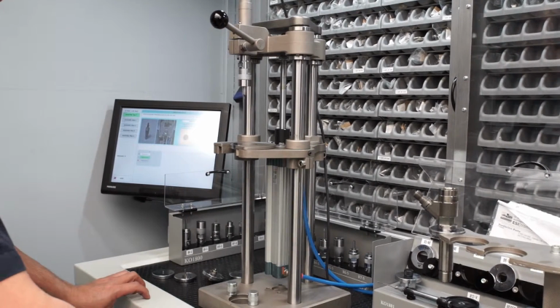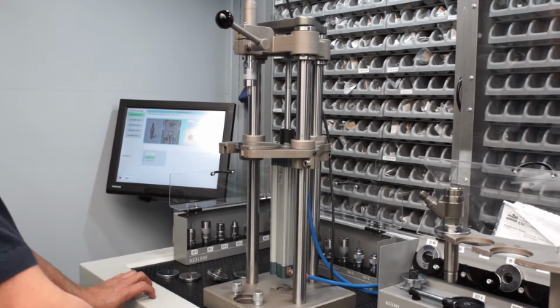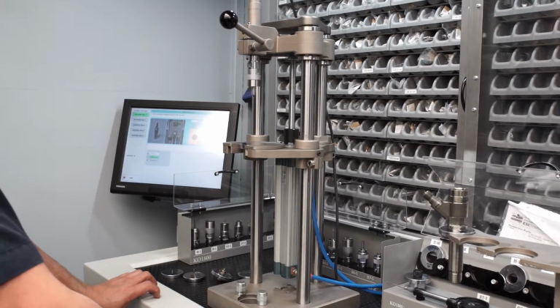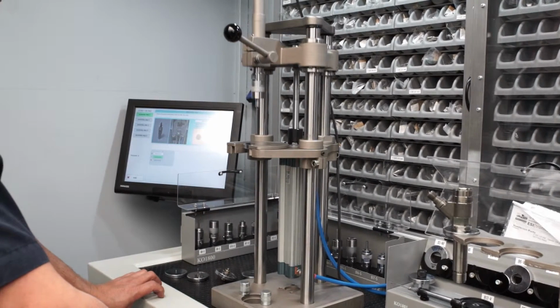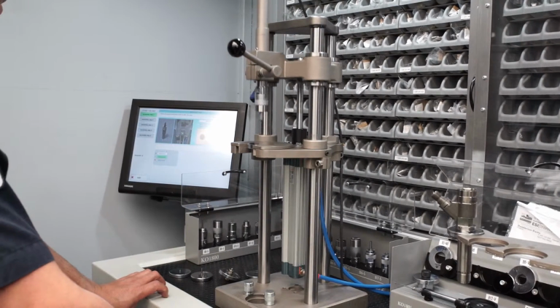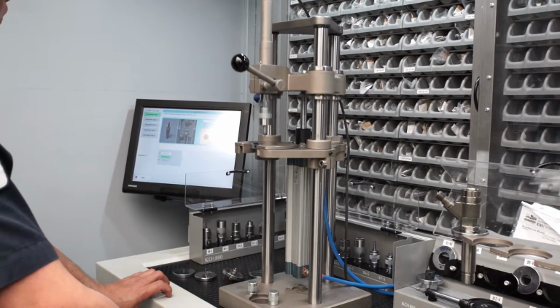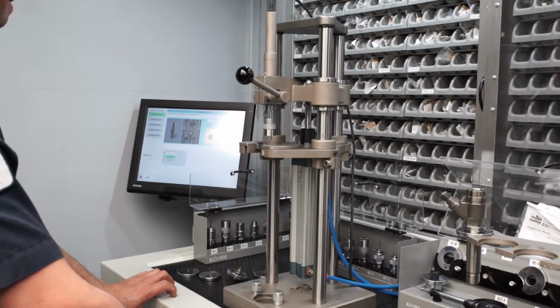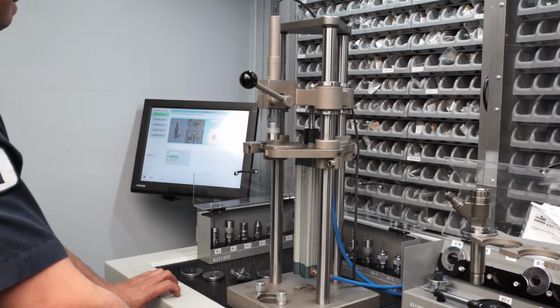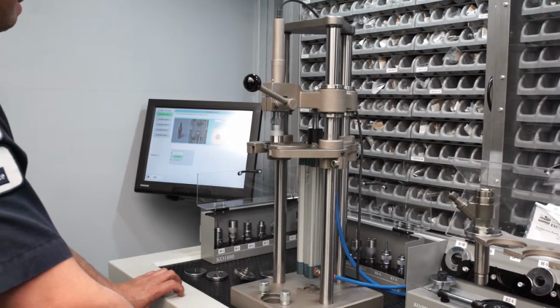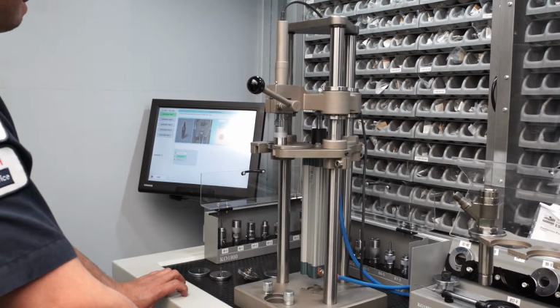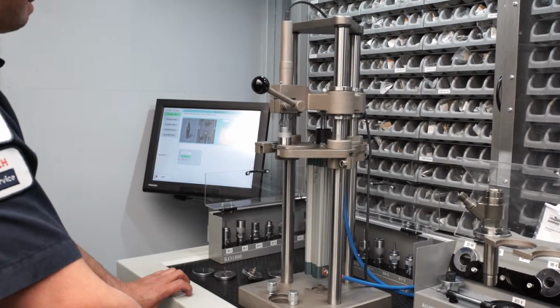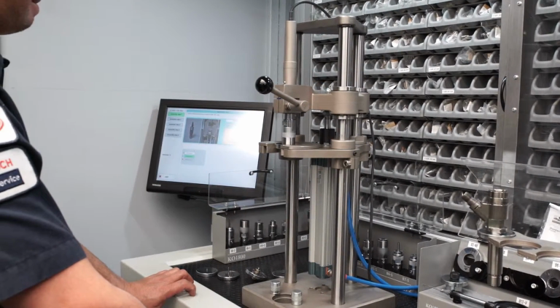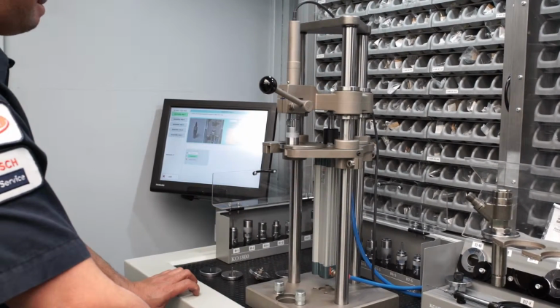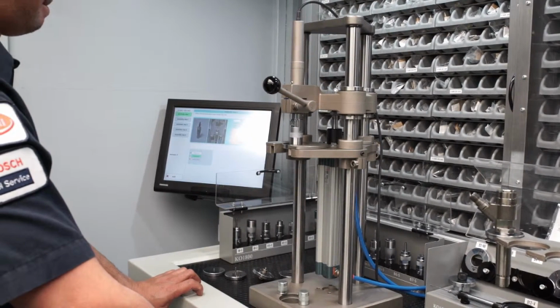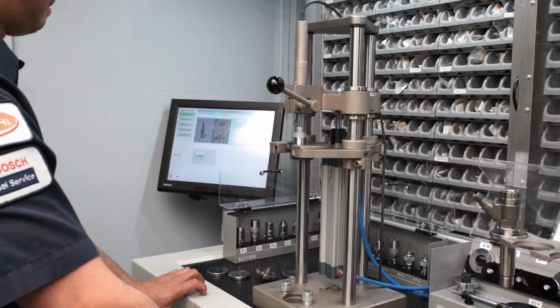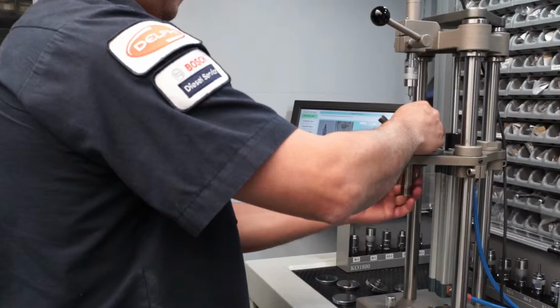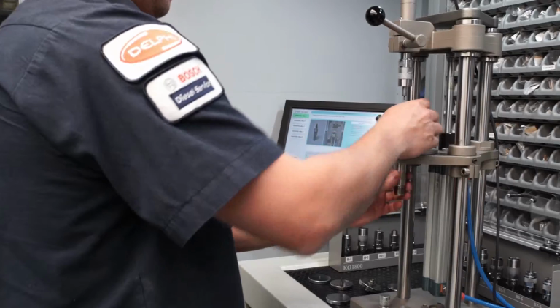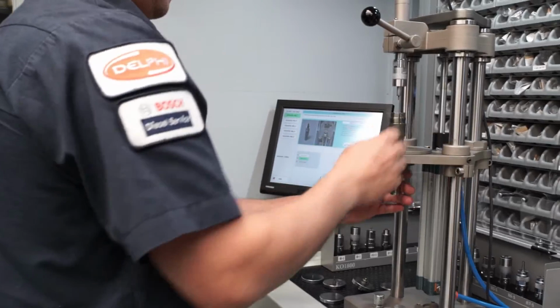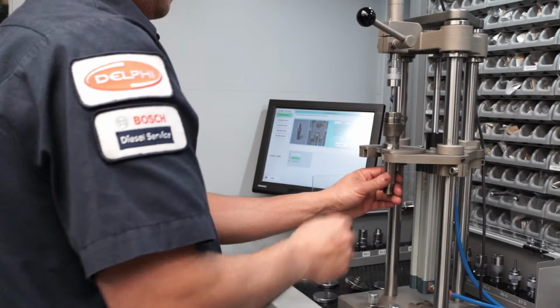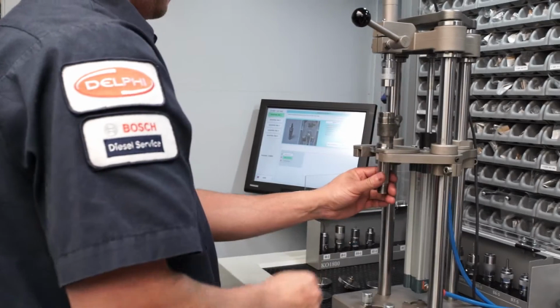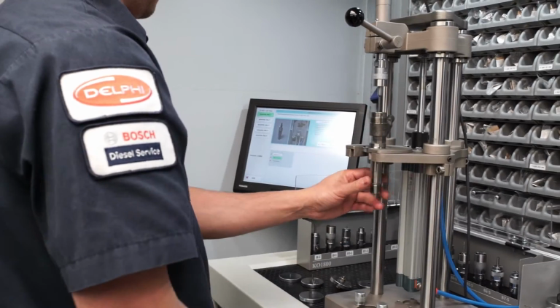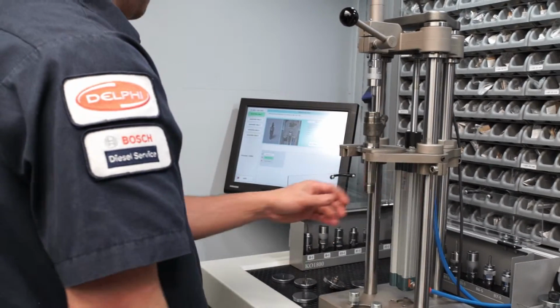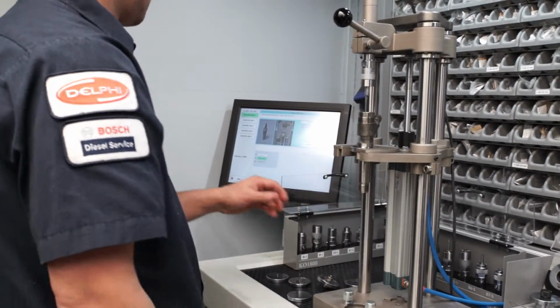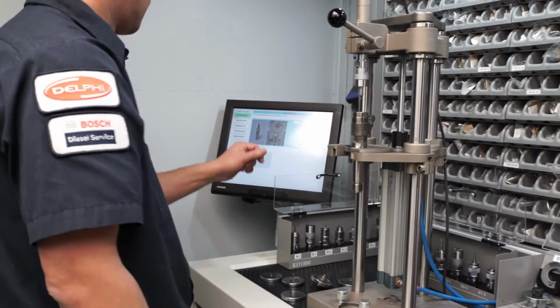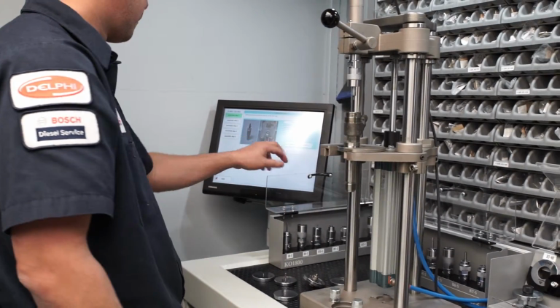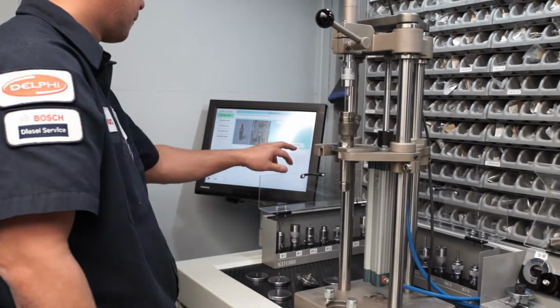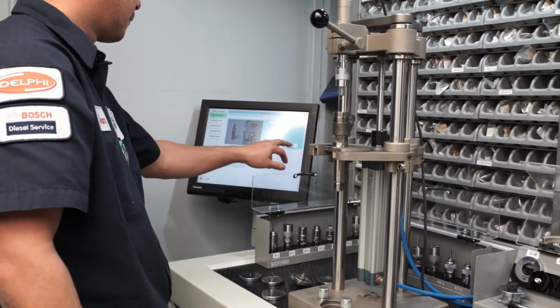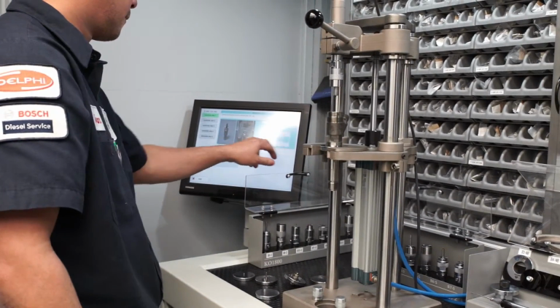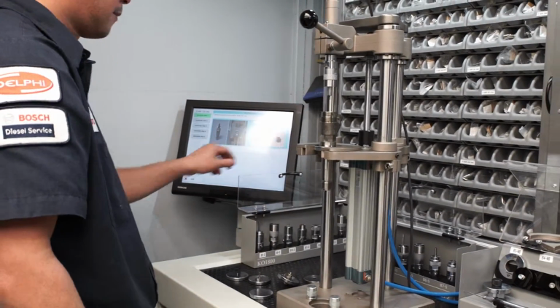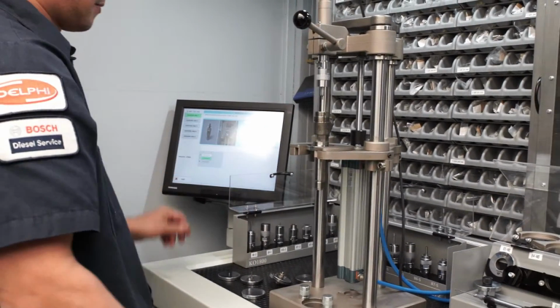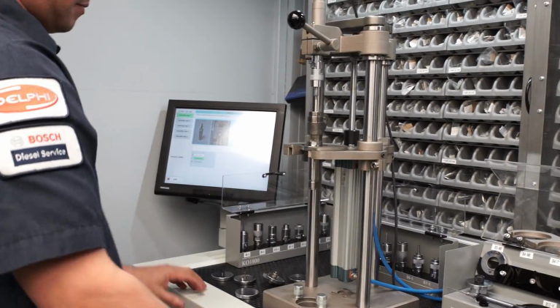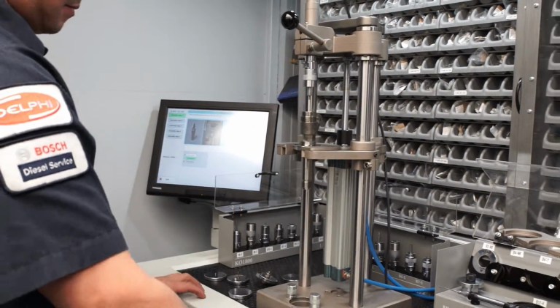Here we are using computer-aided equipment during the assembly stage of the injector to help ensure accuracy and eliminate trial and error.